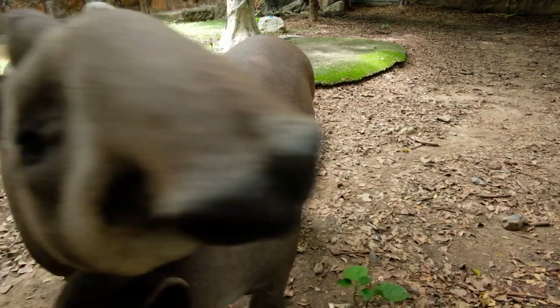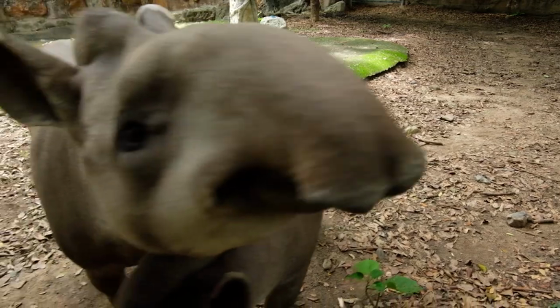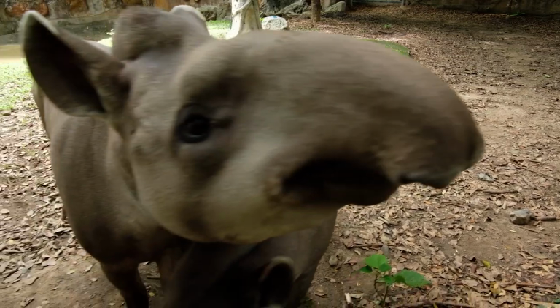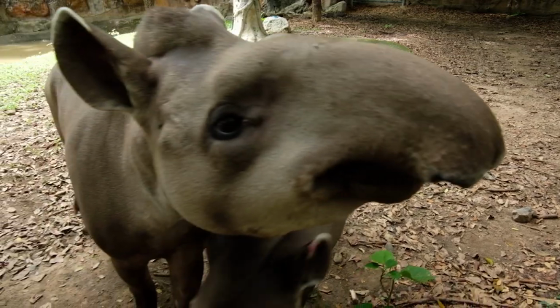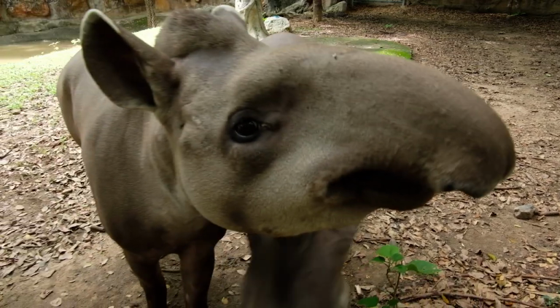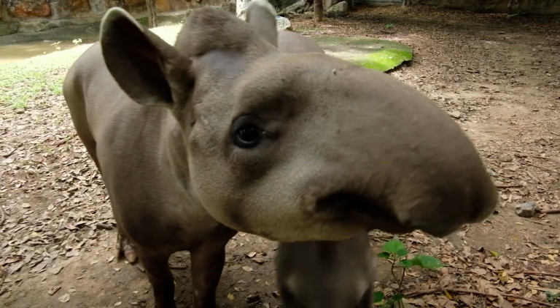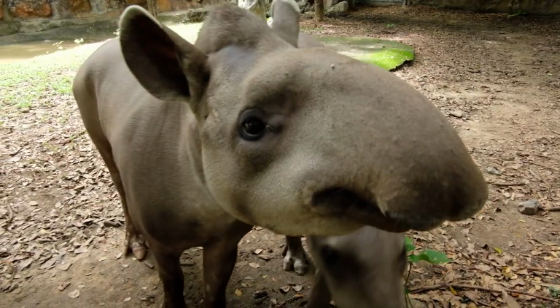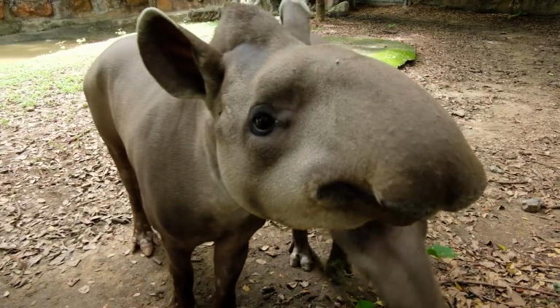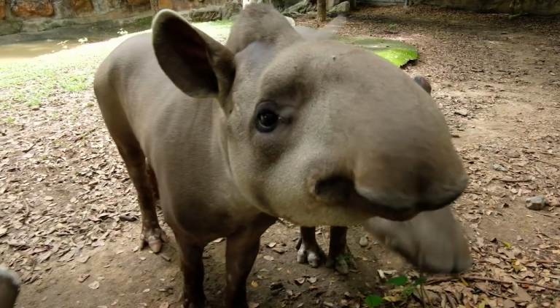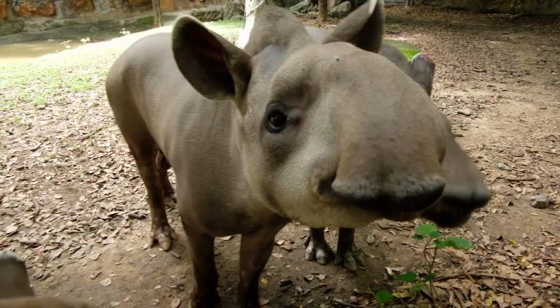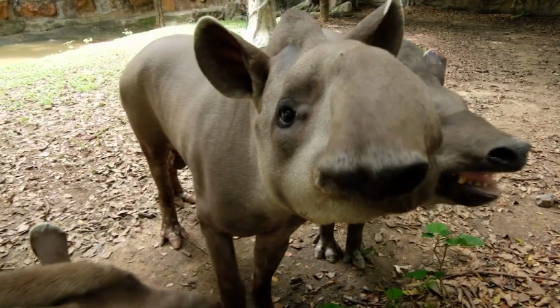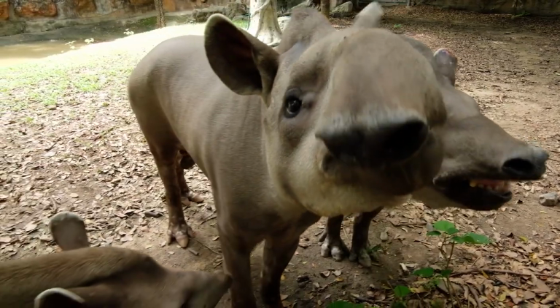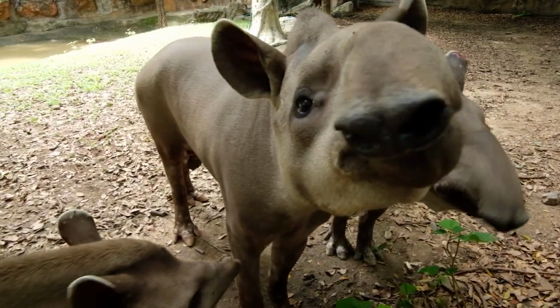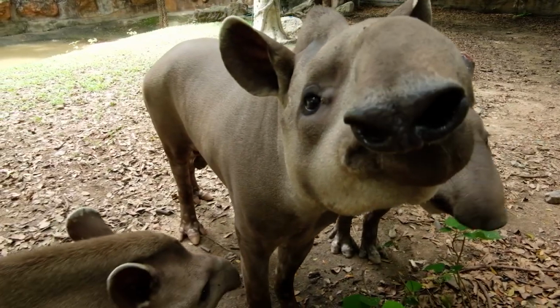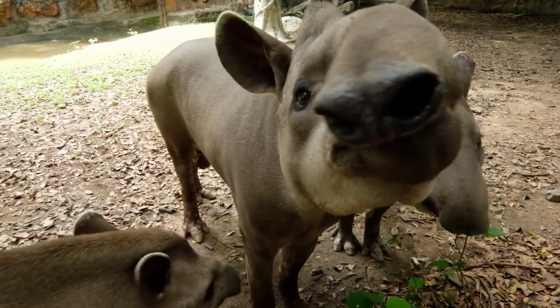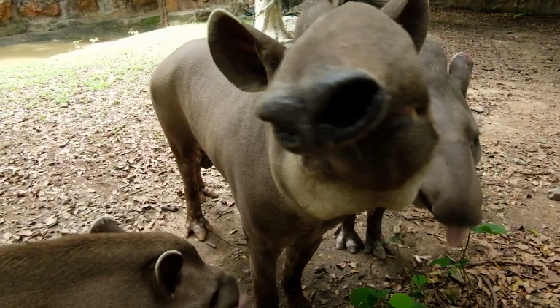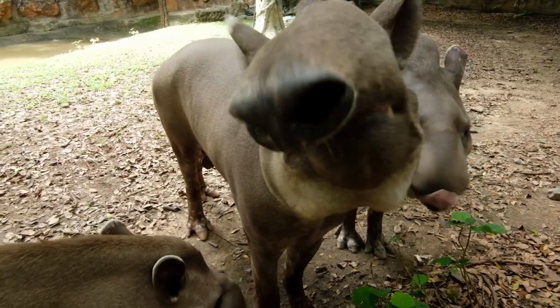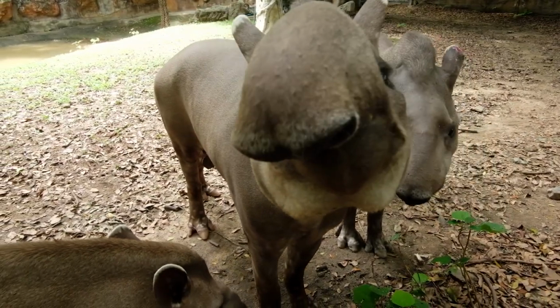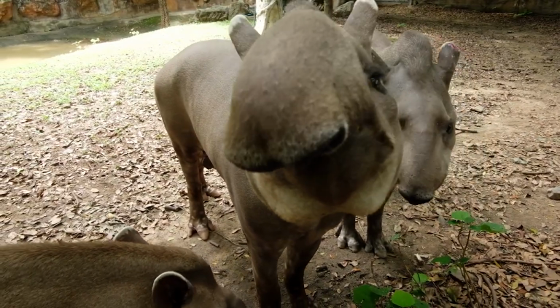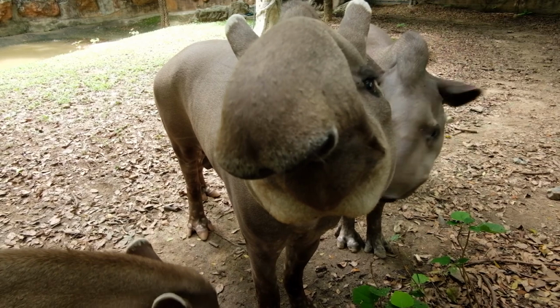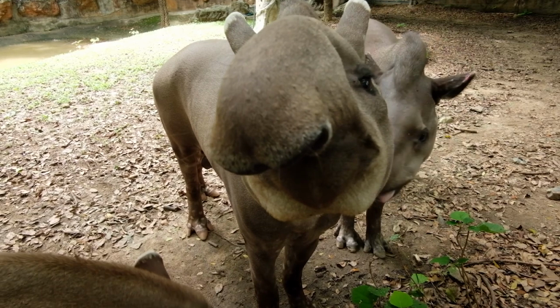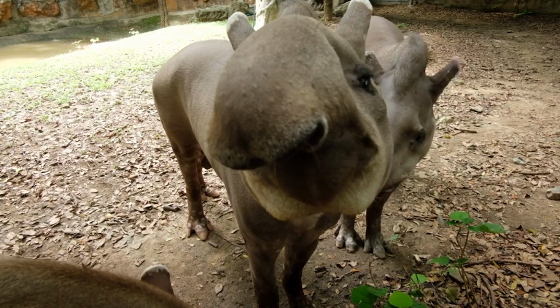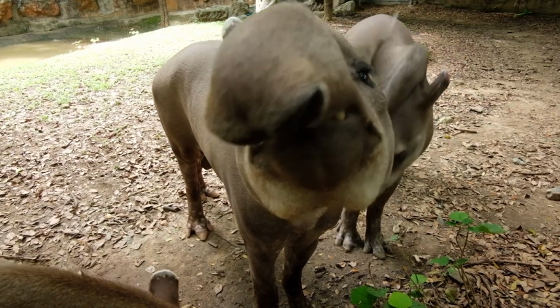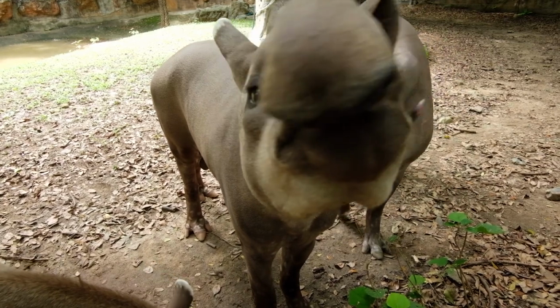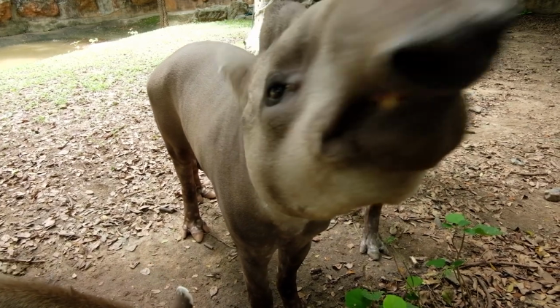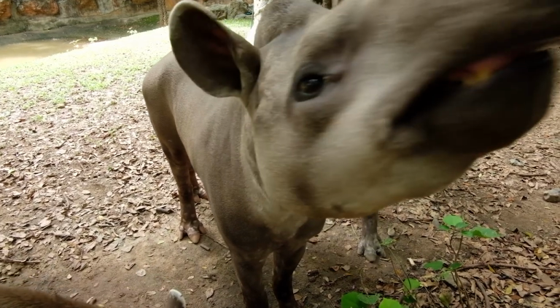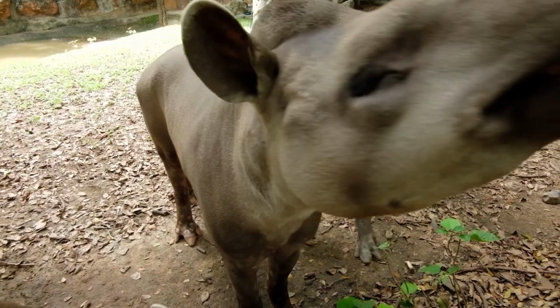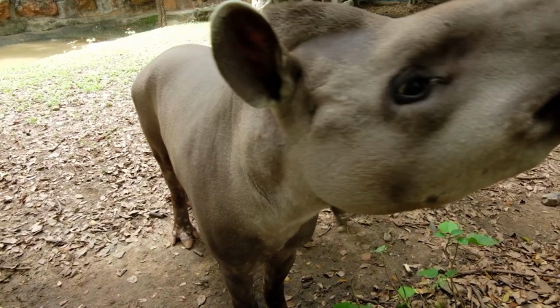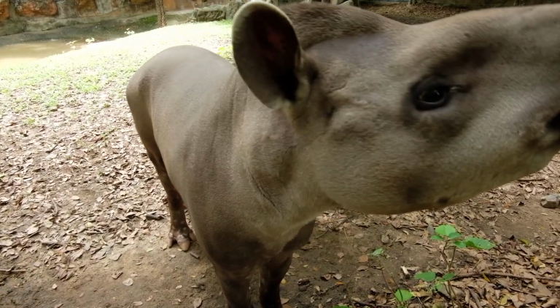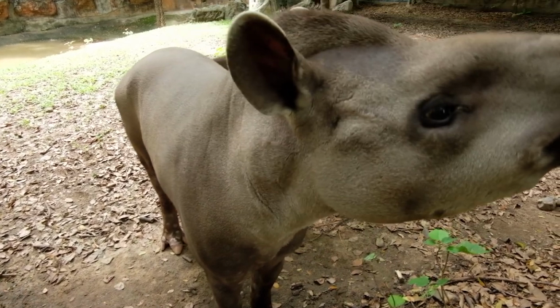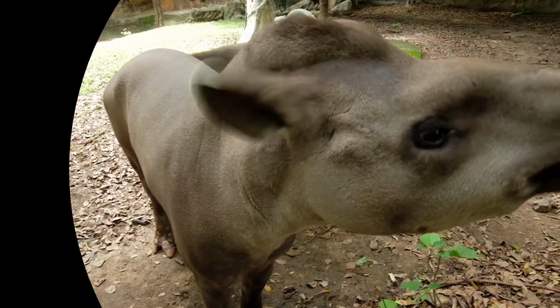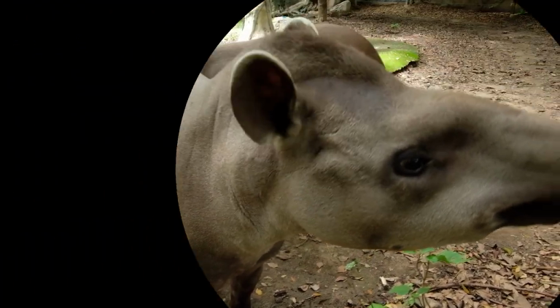Alright, now if you'll excuse me, I need to practice grabbing snacks with my nose. Alright, bye for now.